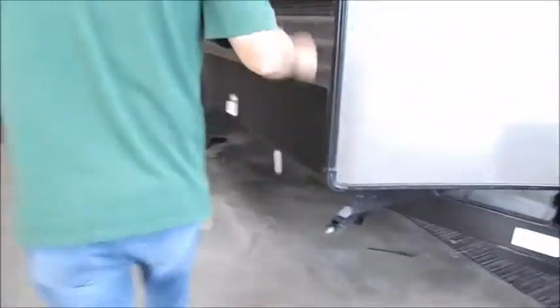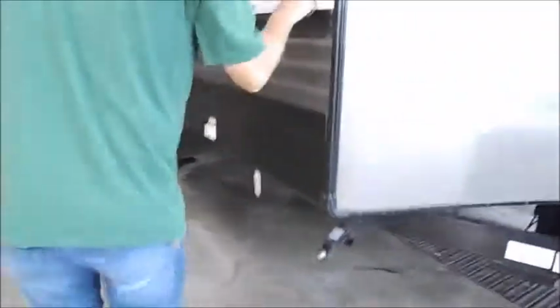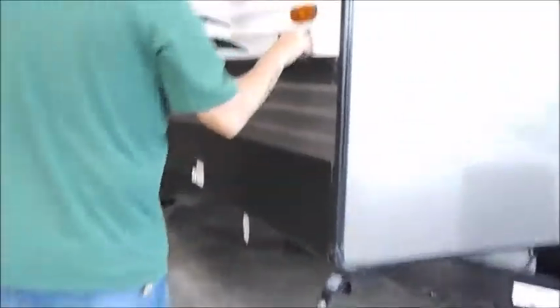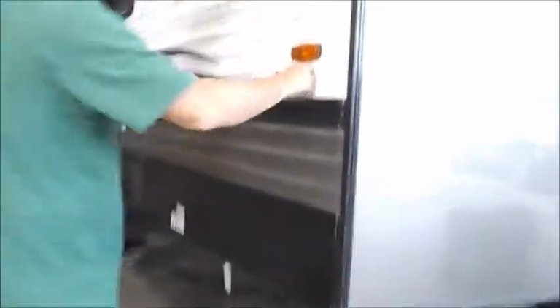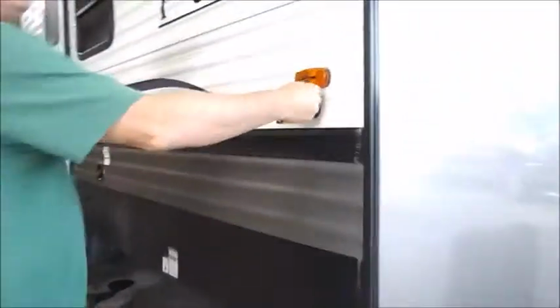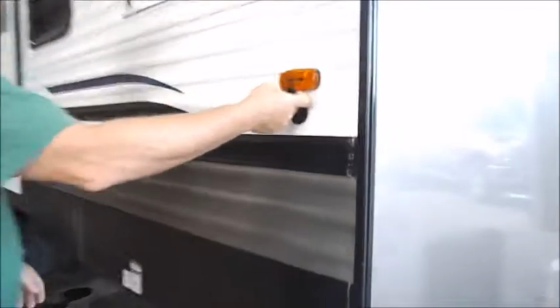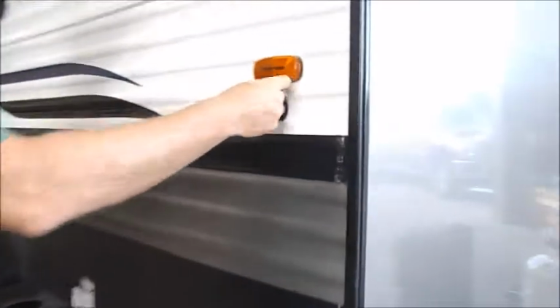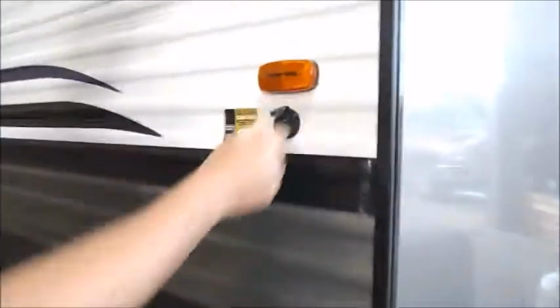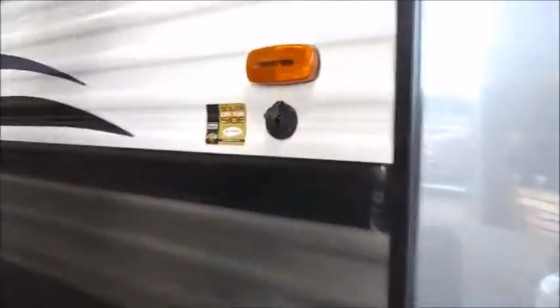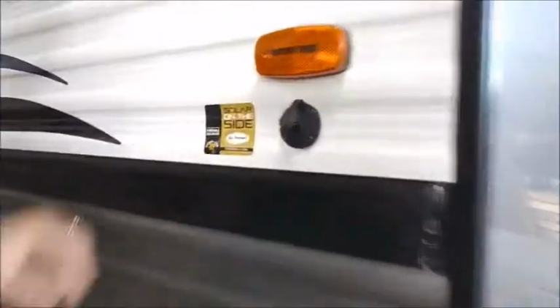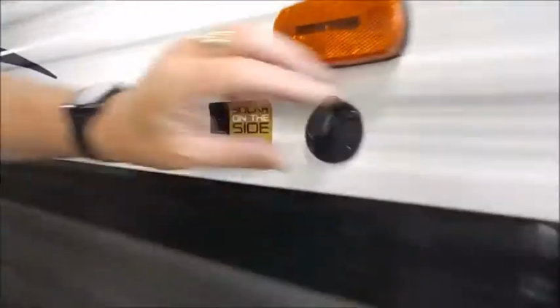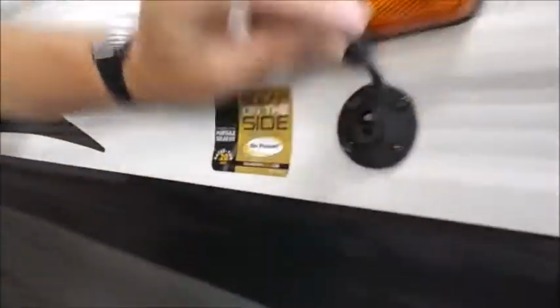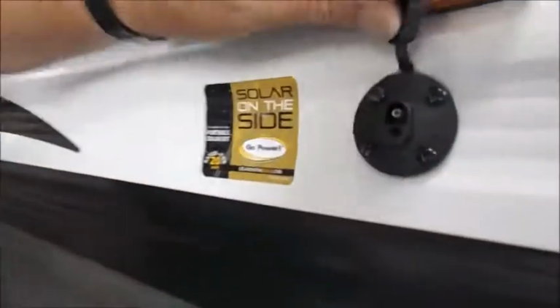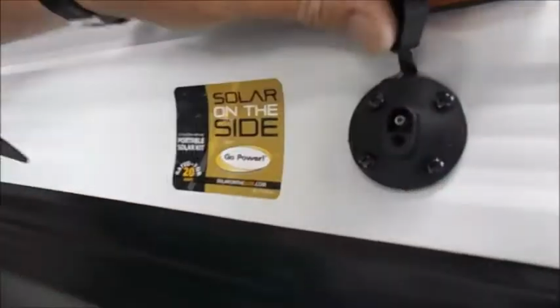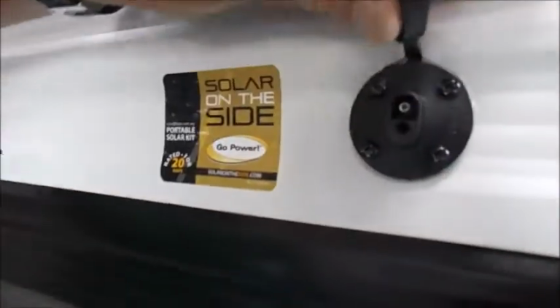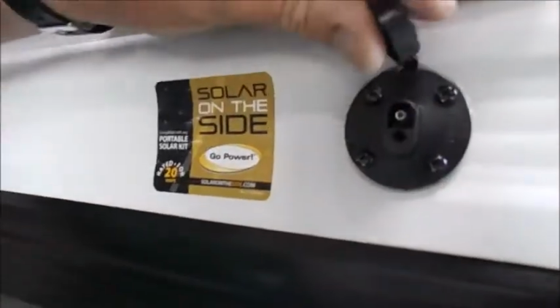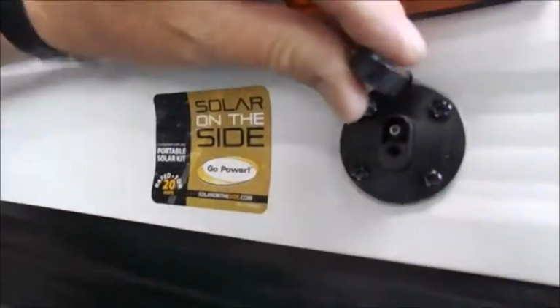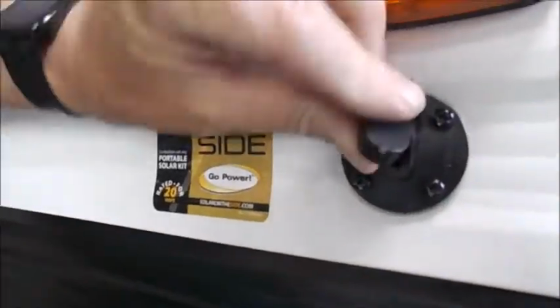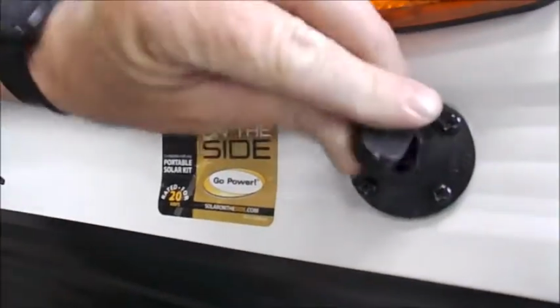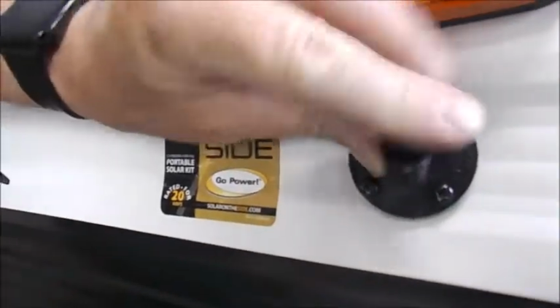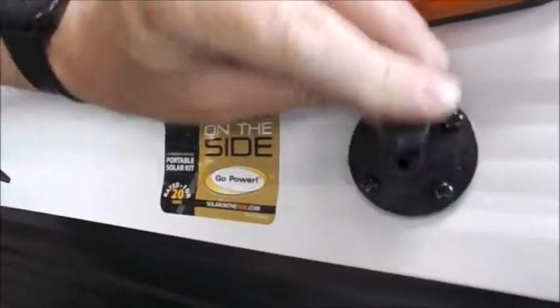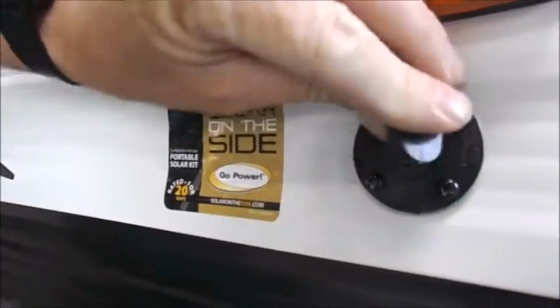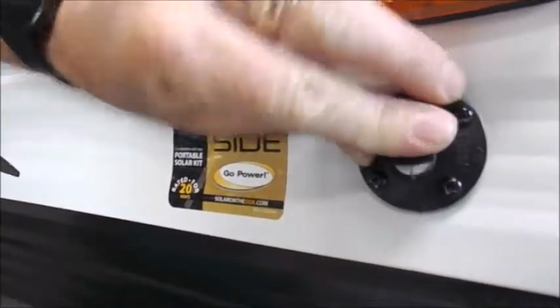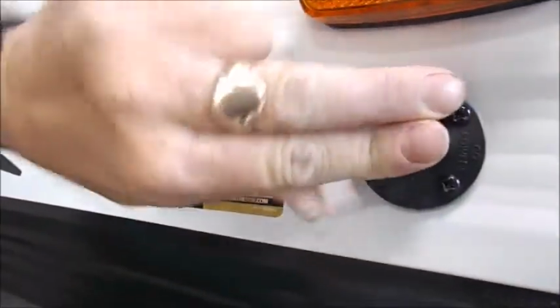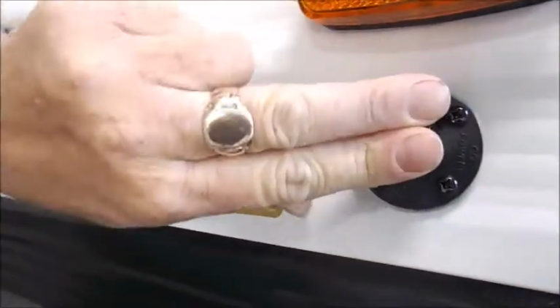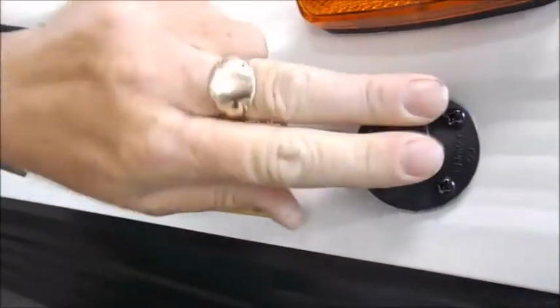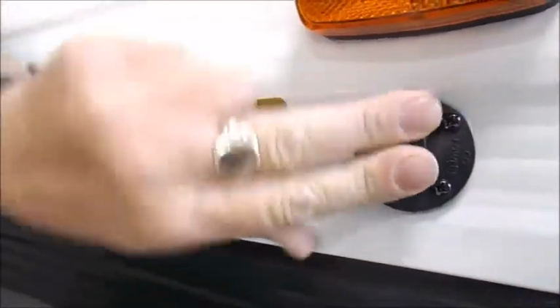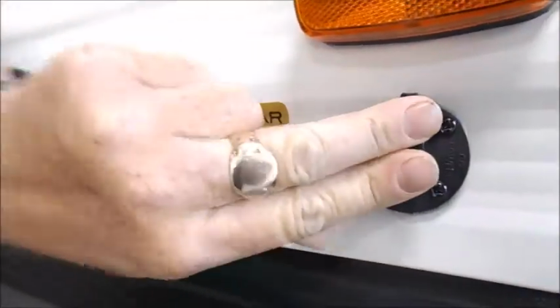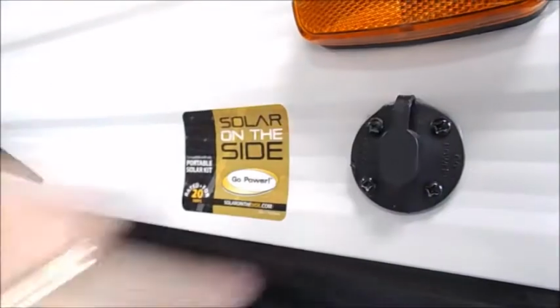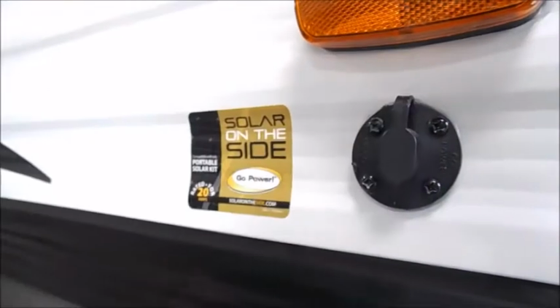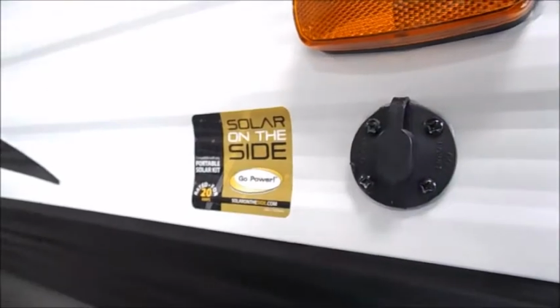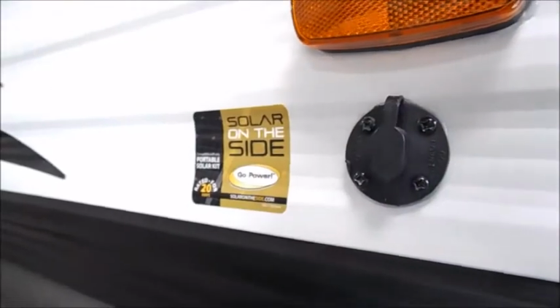This here is for solar panels. If you ever wanted to get solar panels to charge your battery, you could do that using portable solar panels.